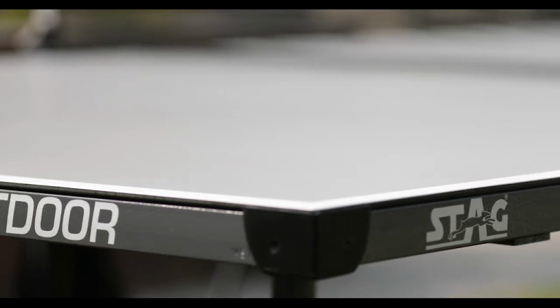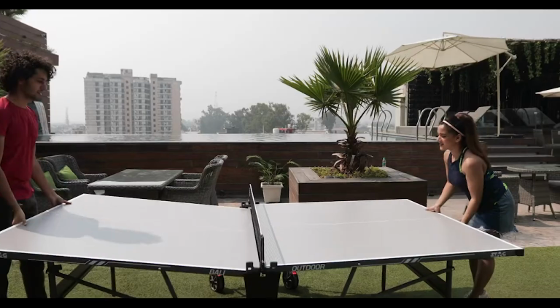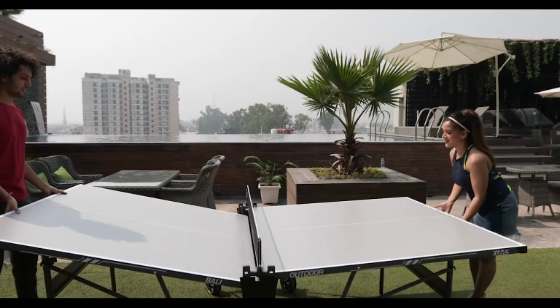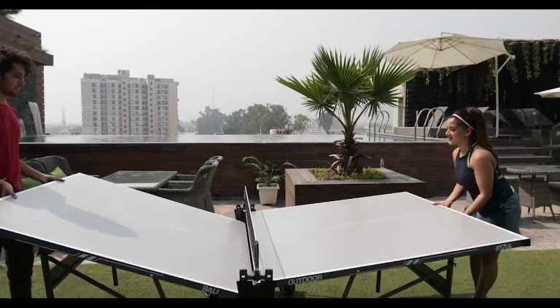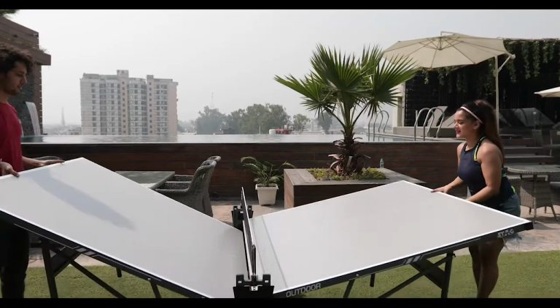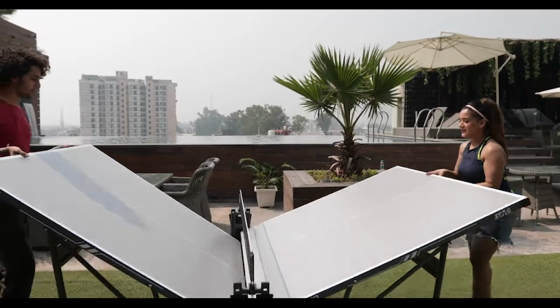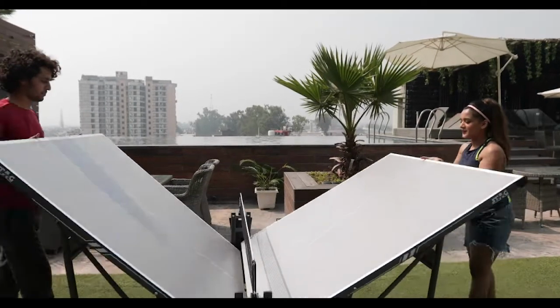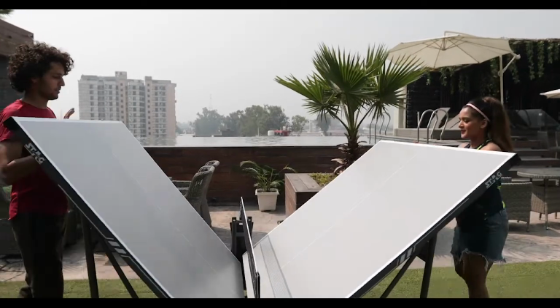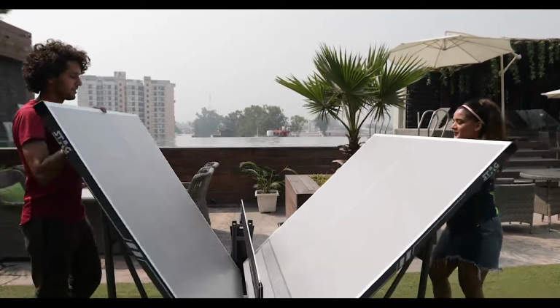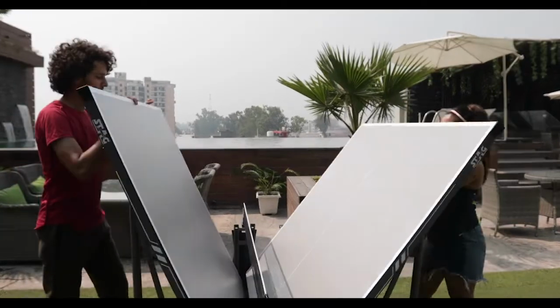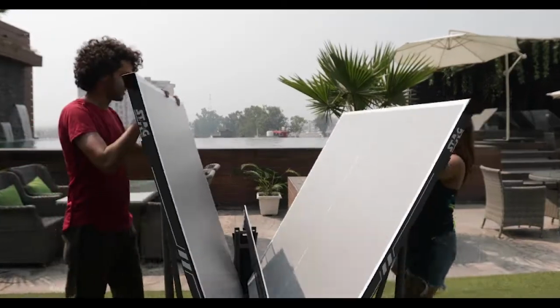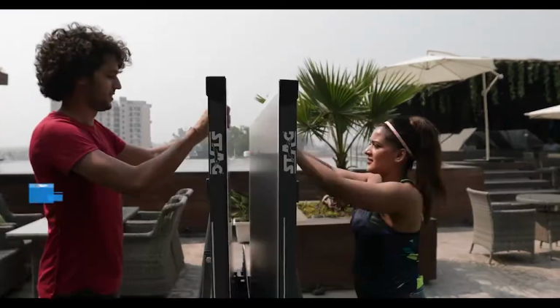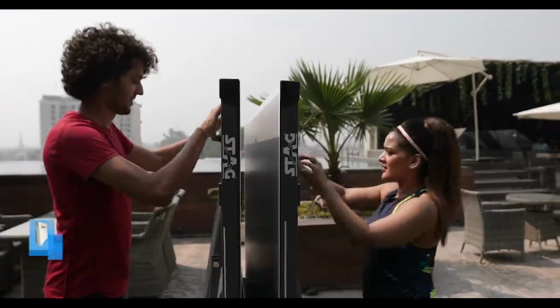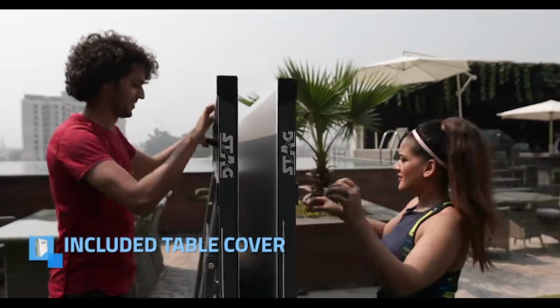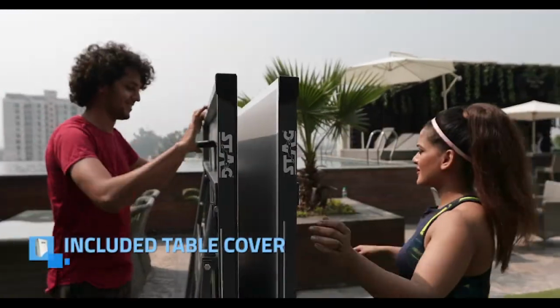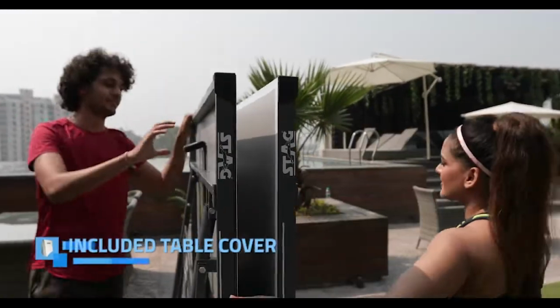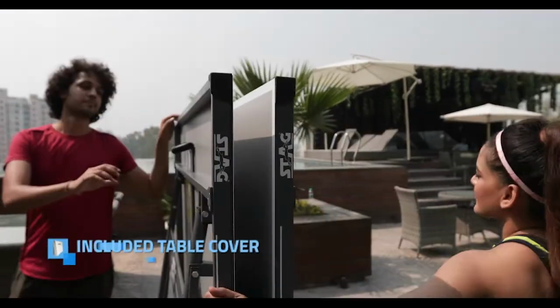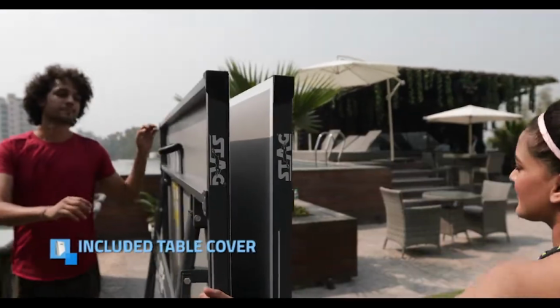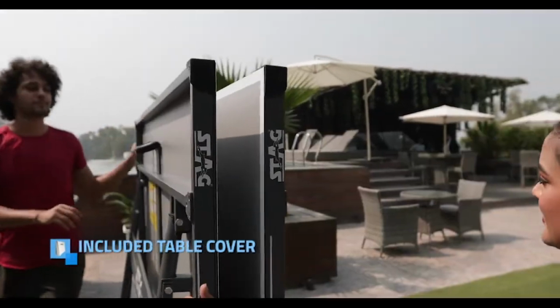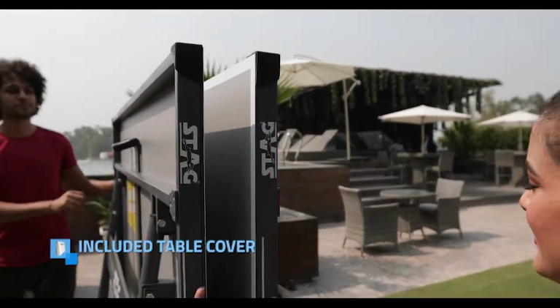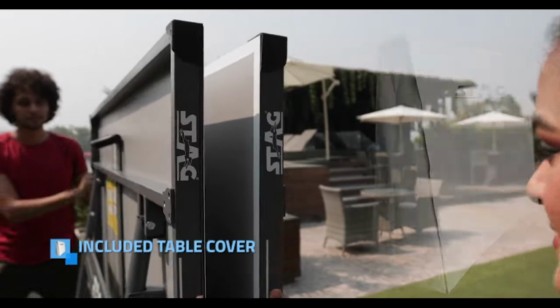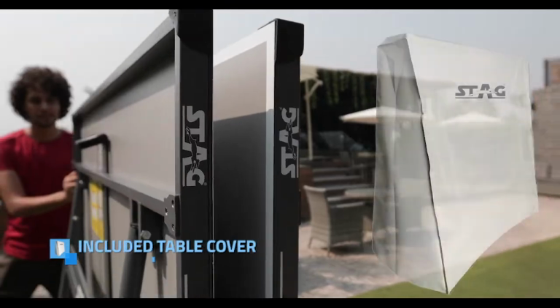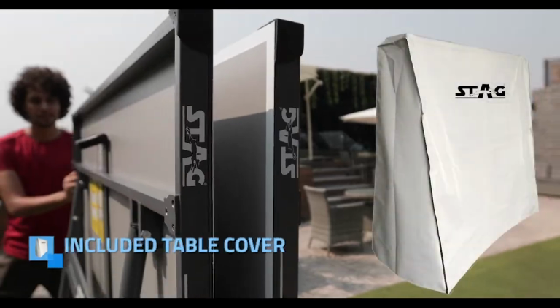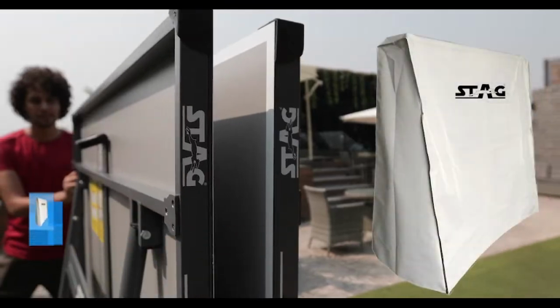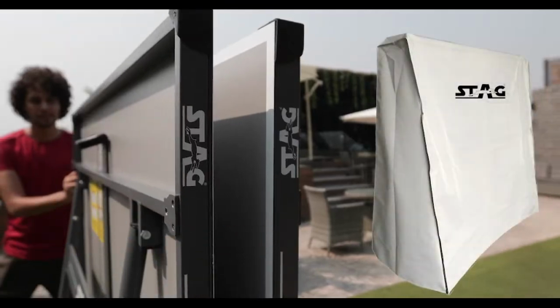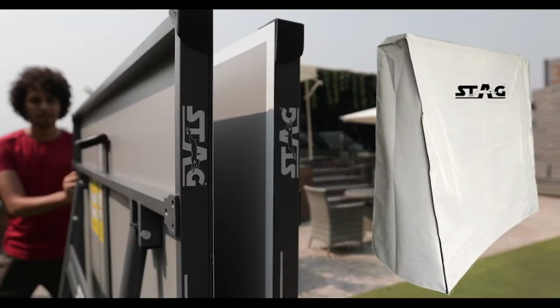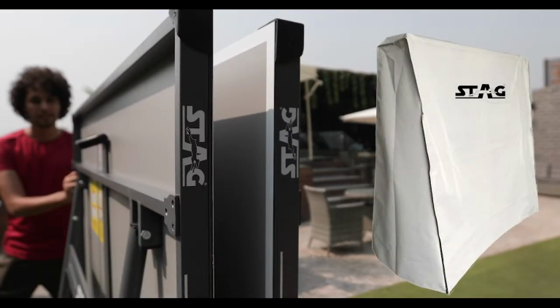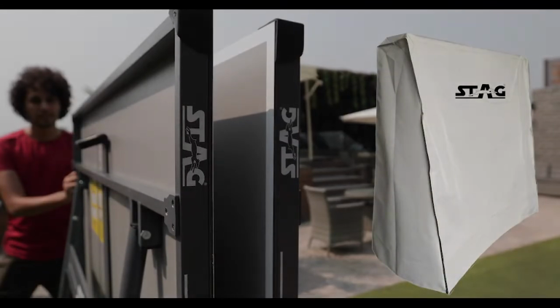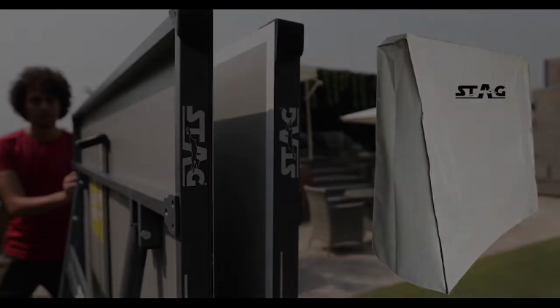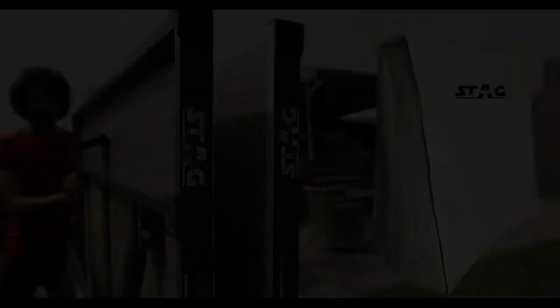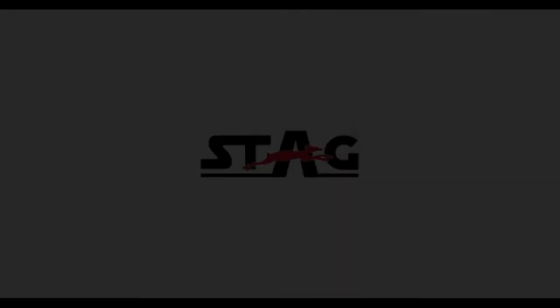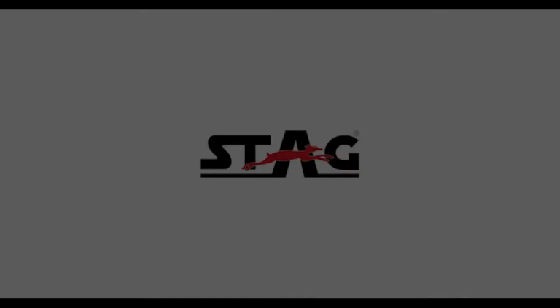Minimized storage. Included table cover. Made in India.